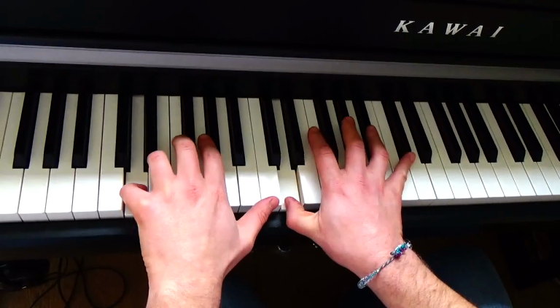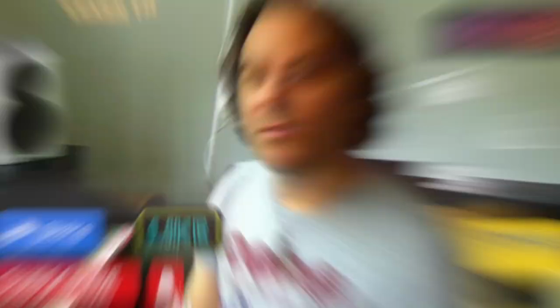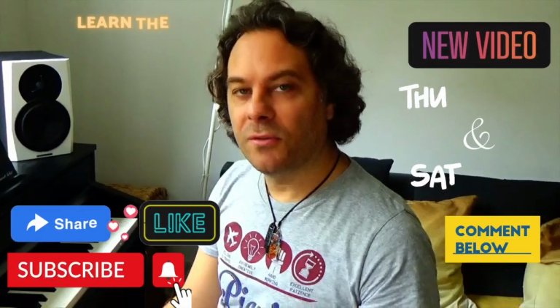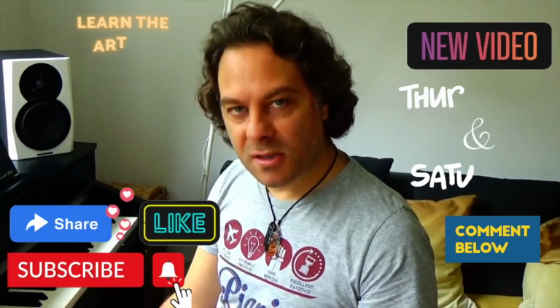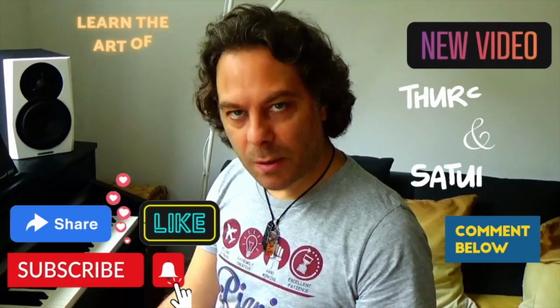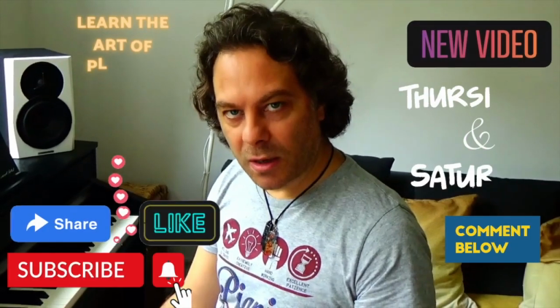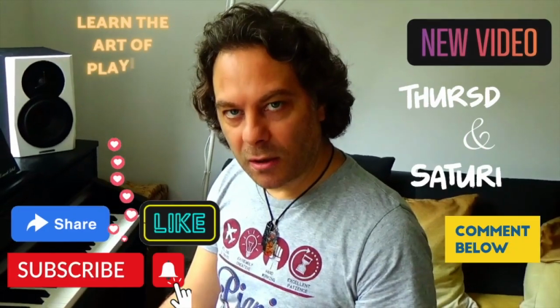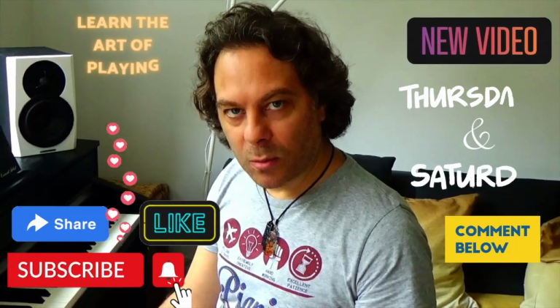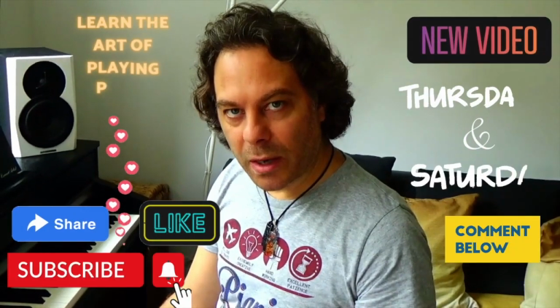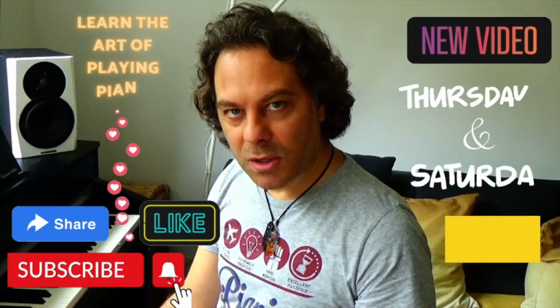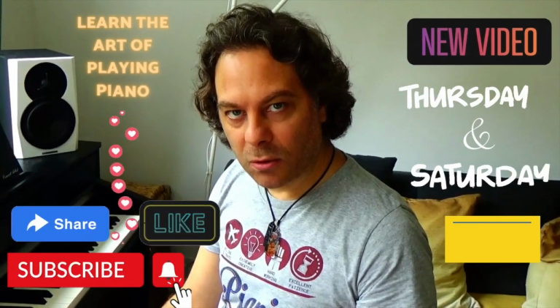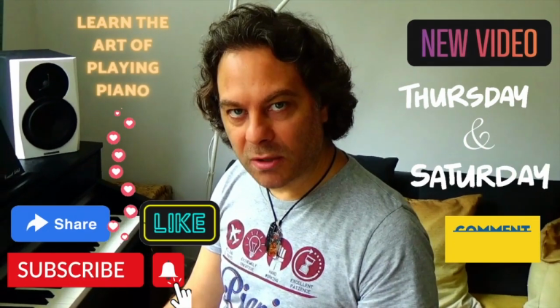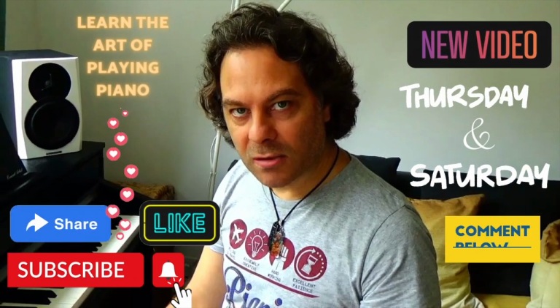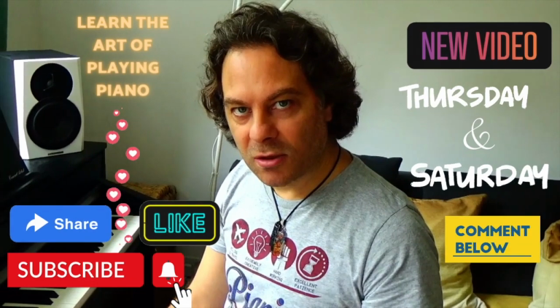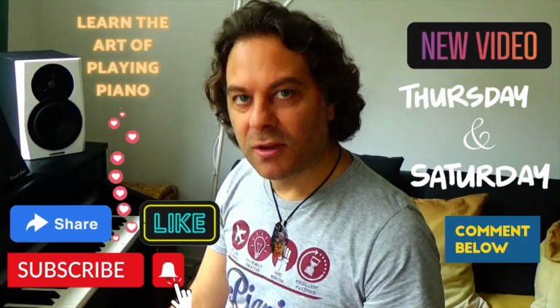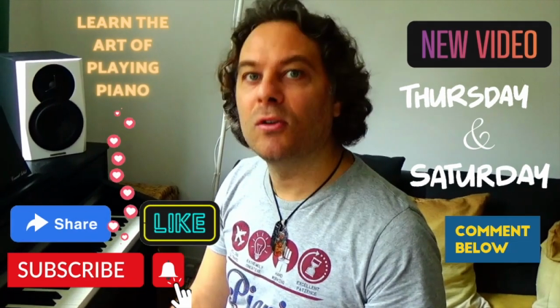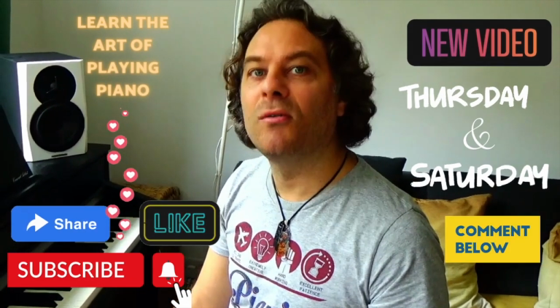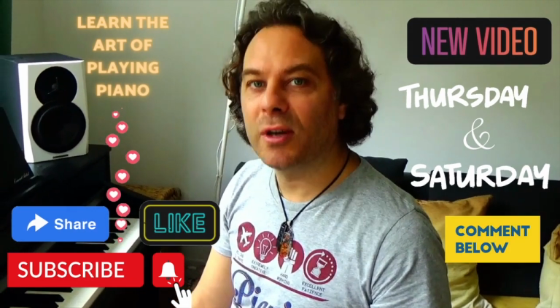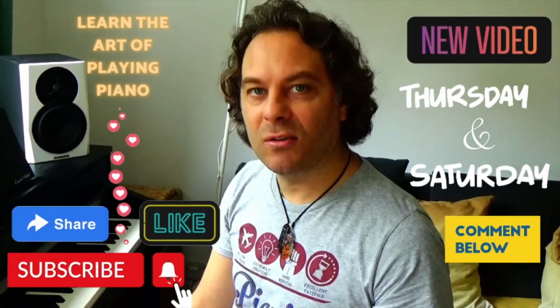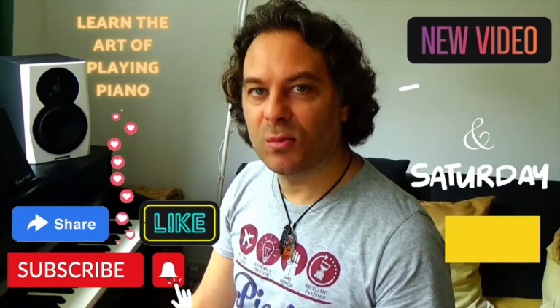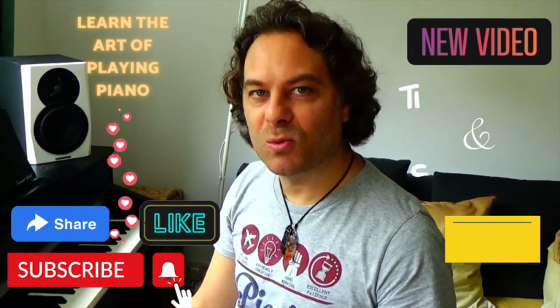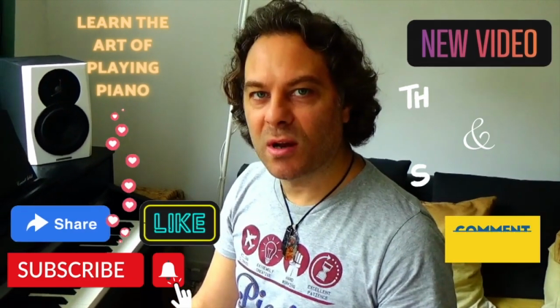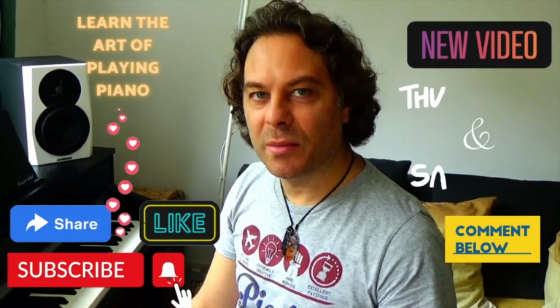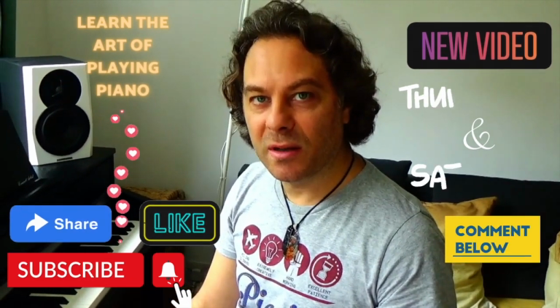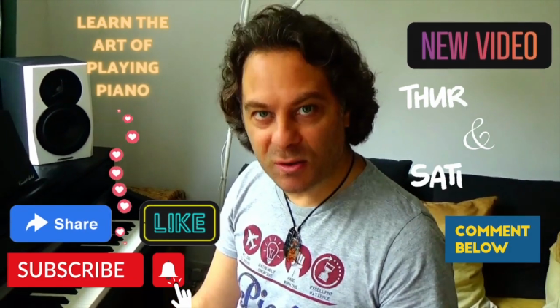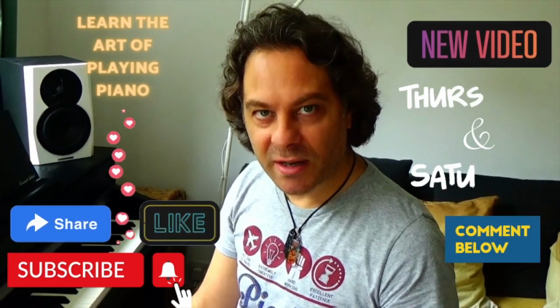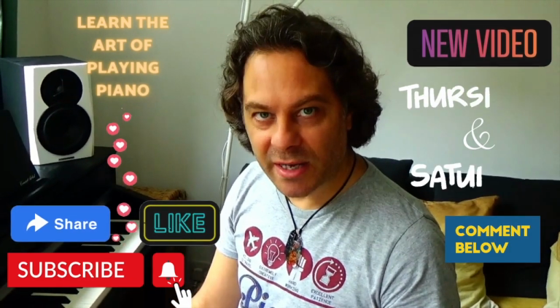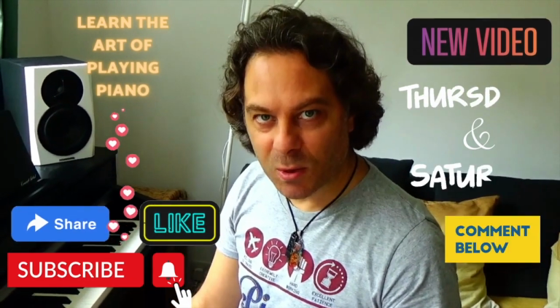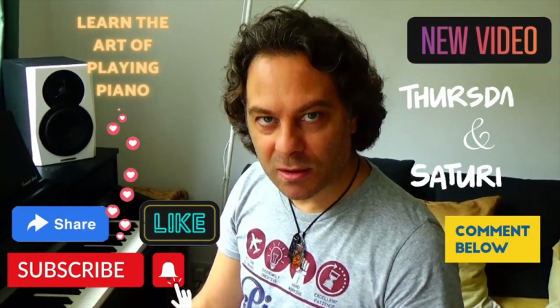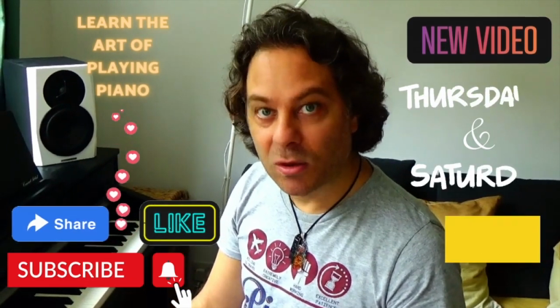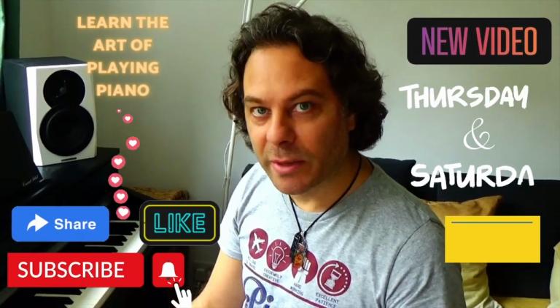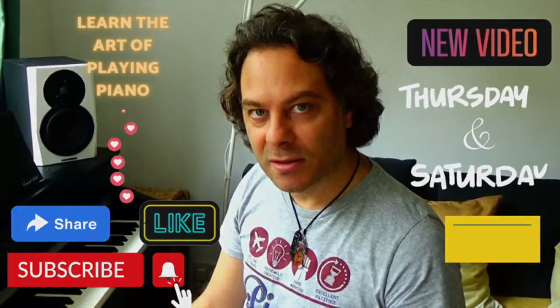If it's the first time you're landing on my channel, thanks to this video, don't forget to subscribe, and see you in the next one. All the best!